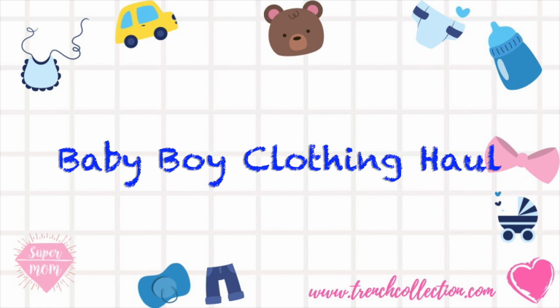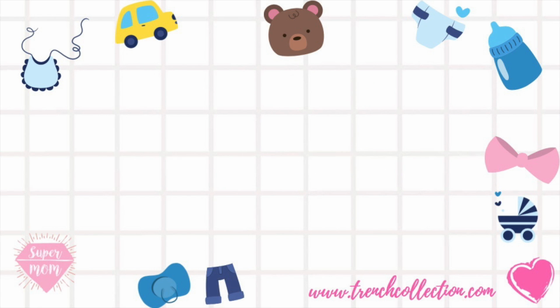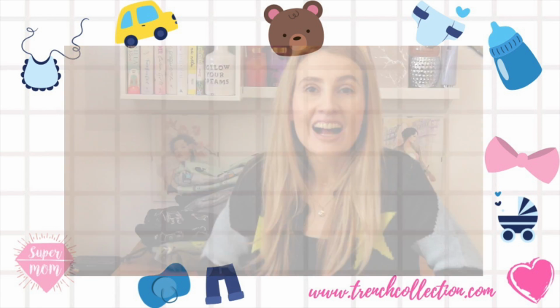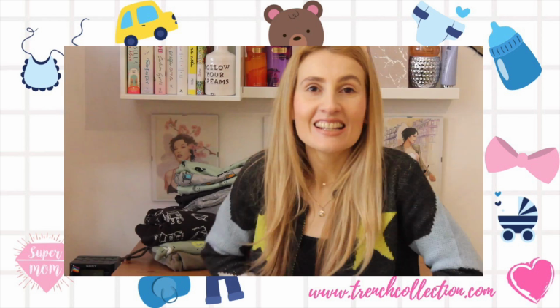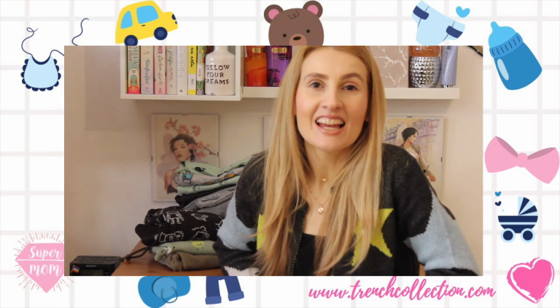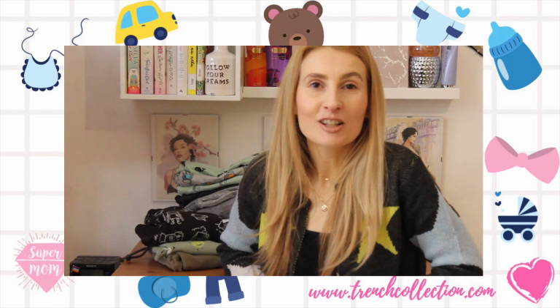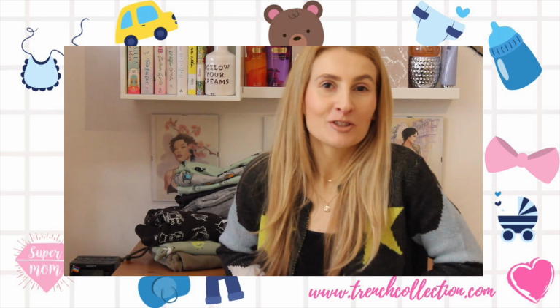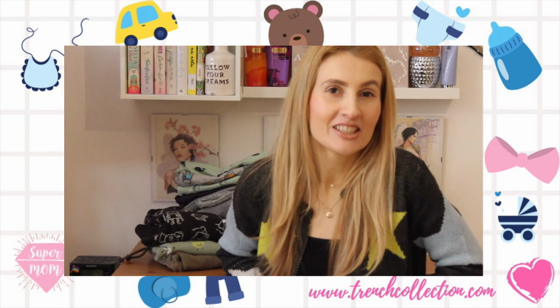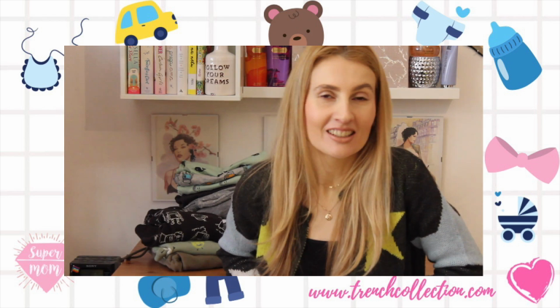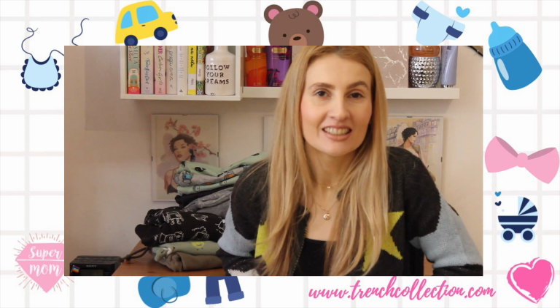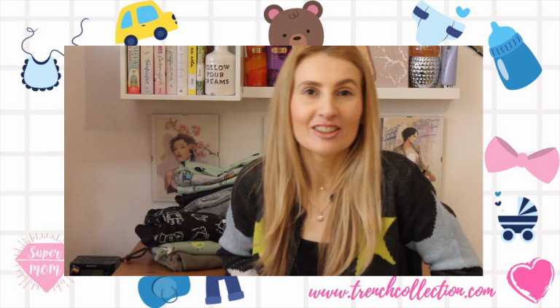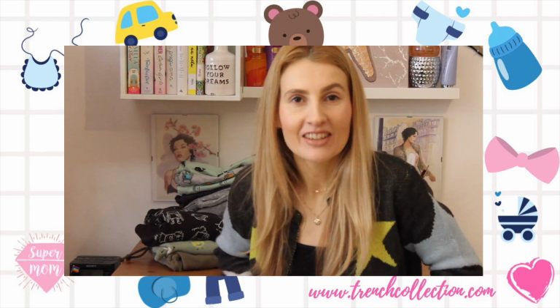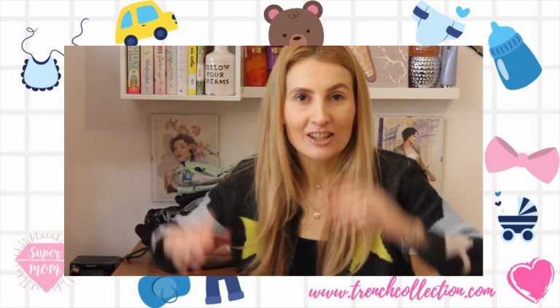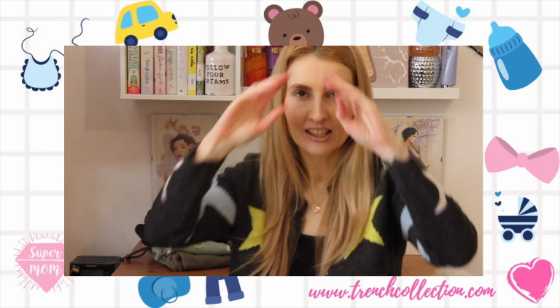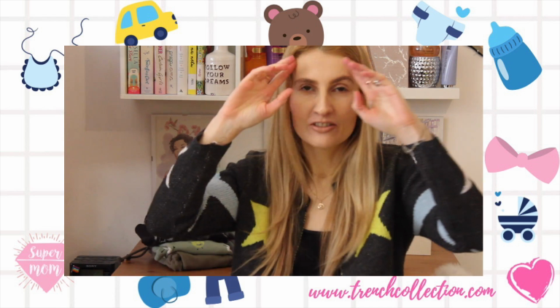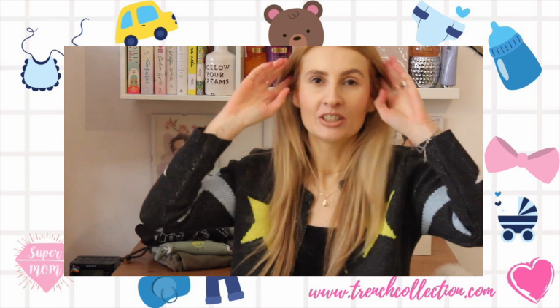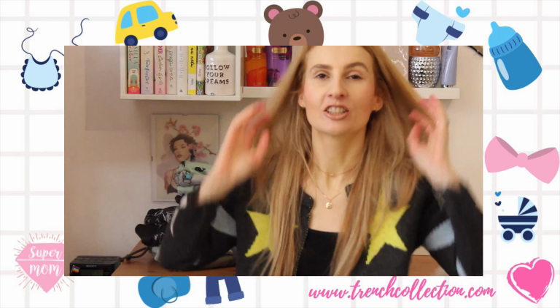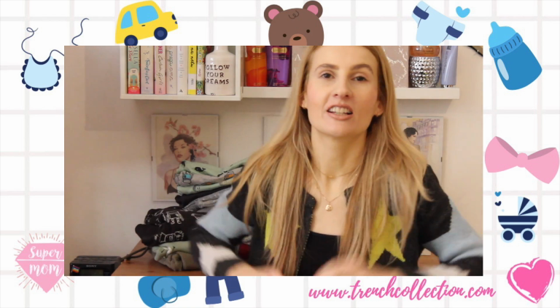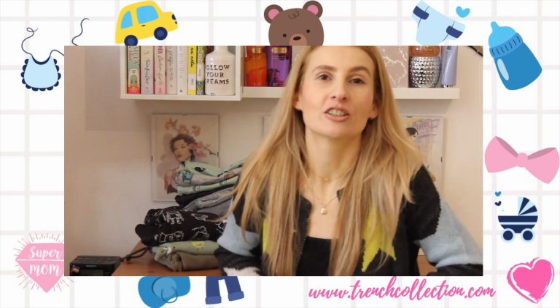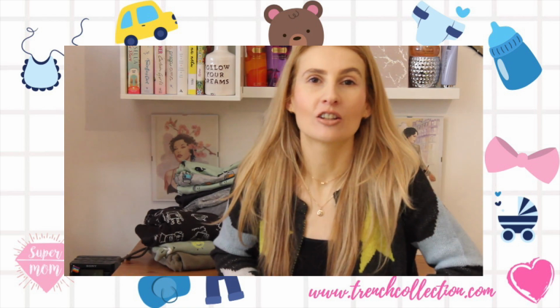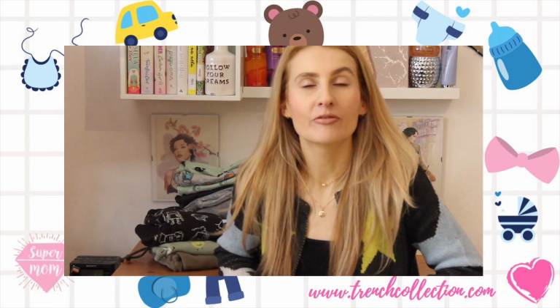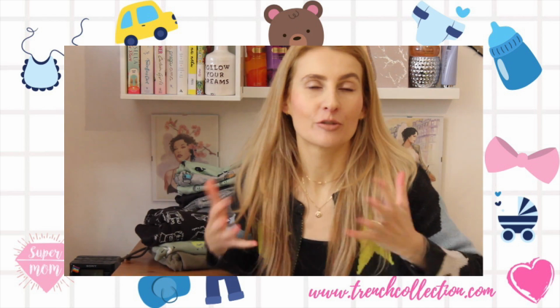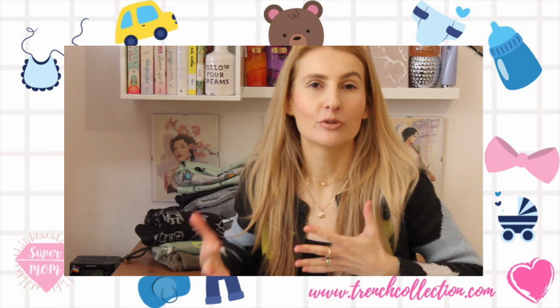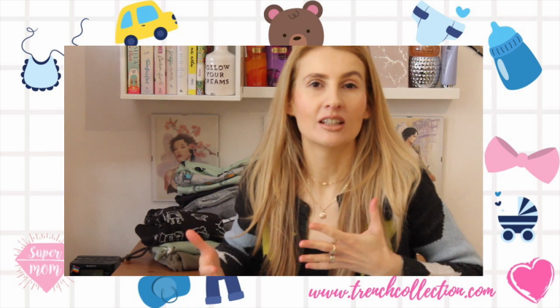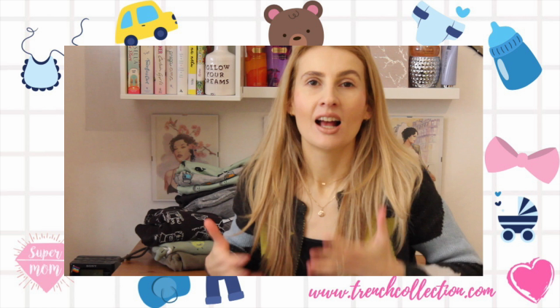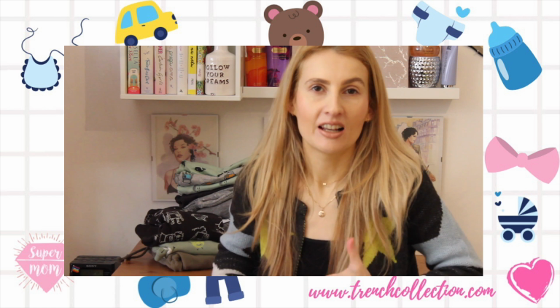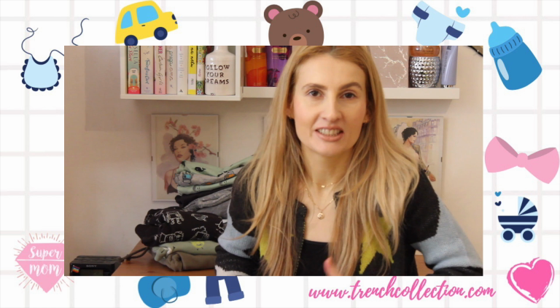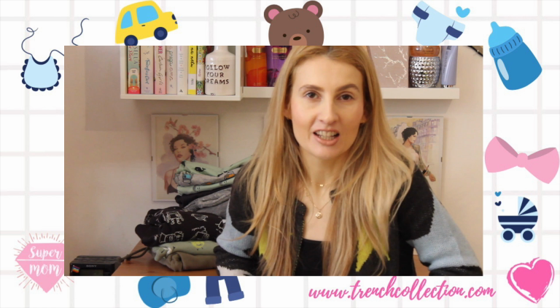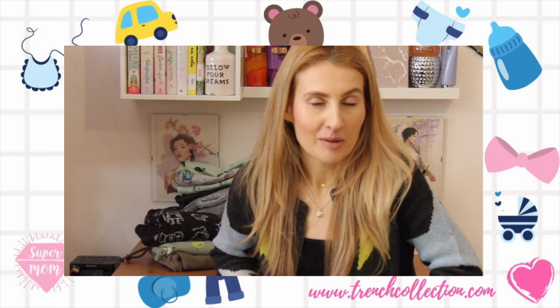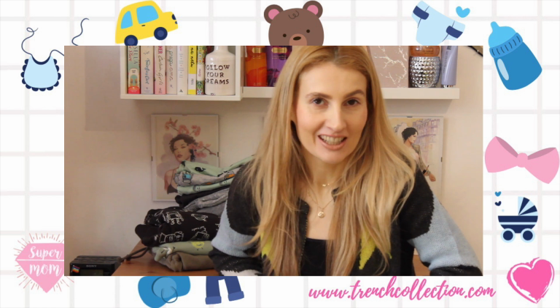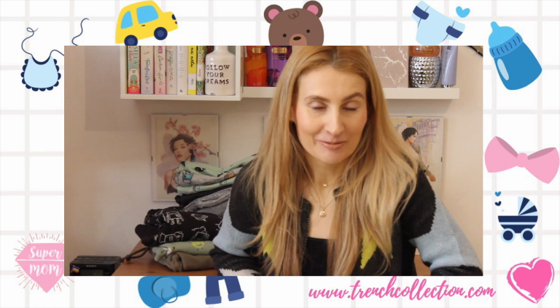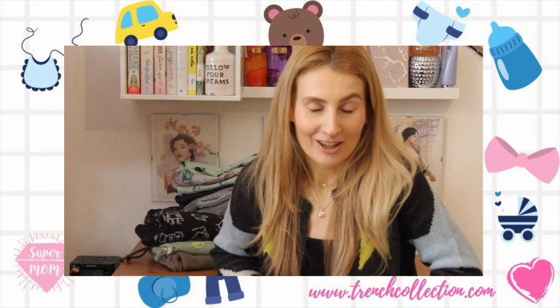Hi guys and welcome to my channel. It's Sonja Merardo here from trenchcollection.com, a fashion, beauty, lifestyle and mom related blog.